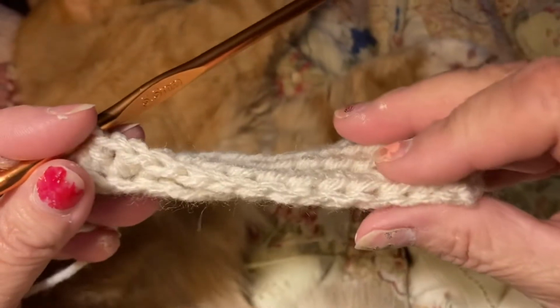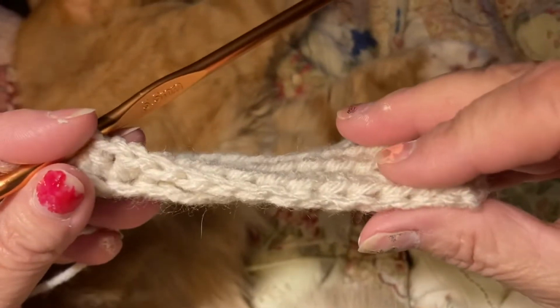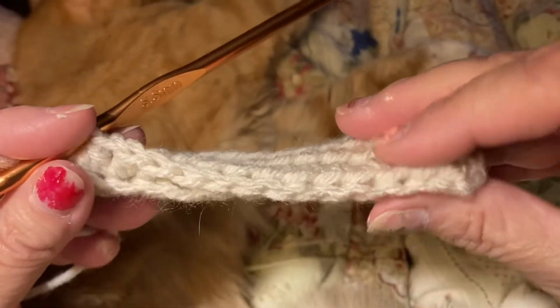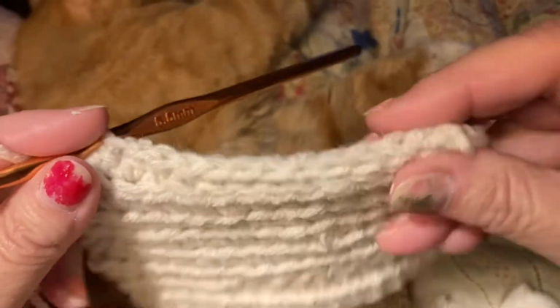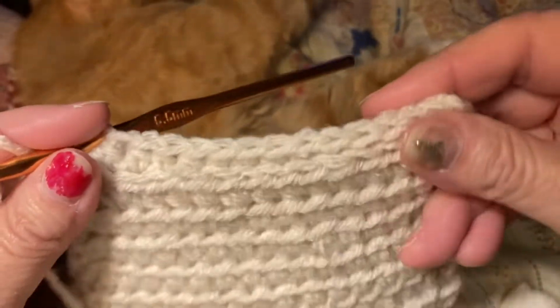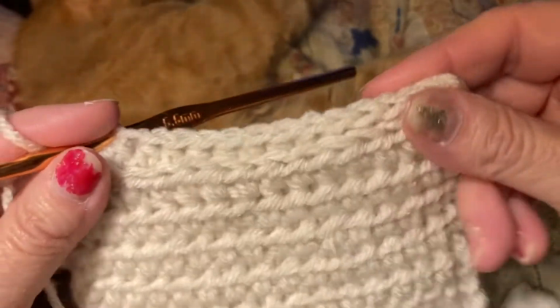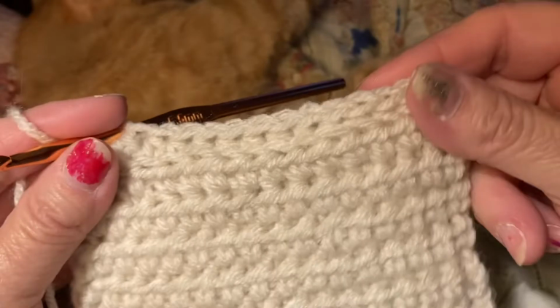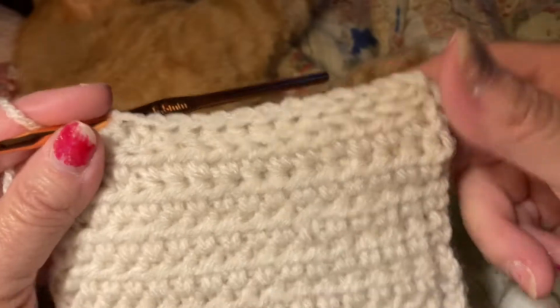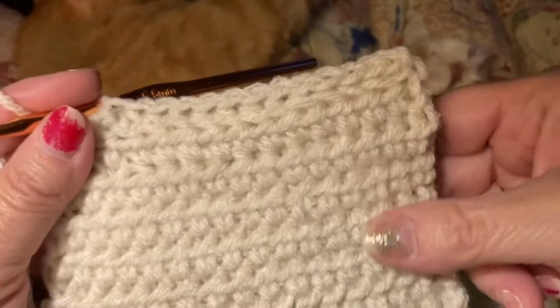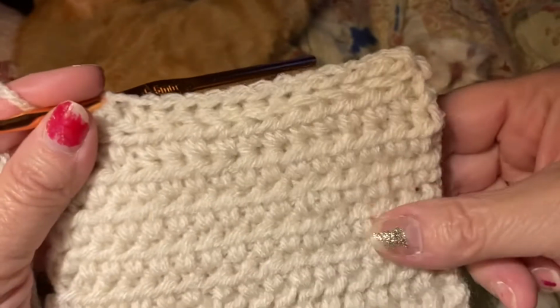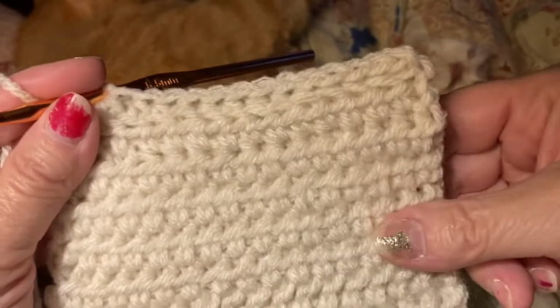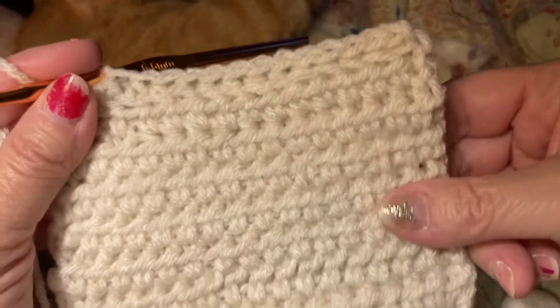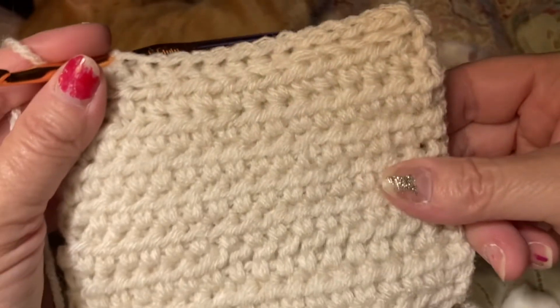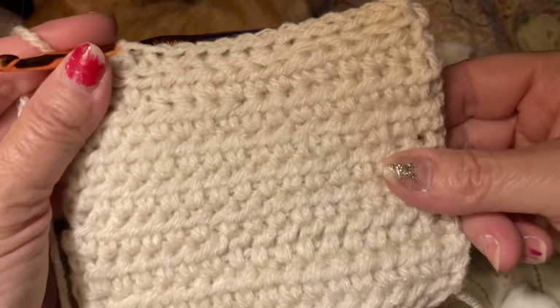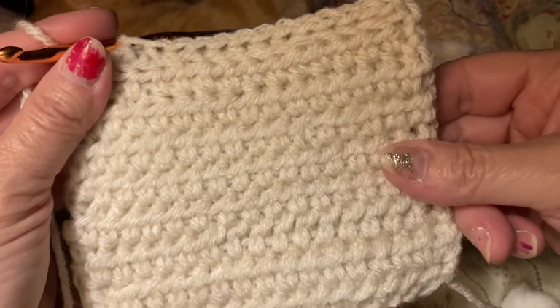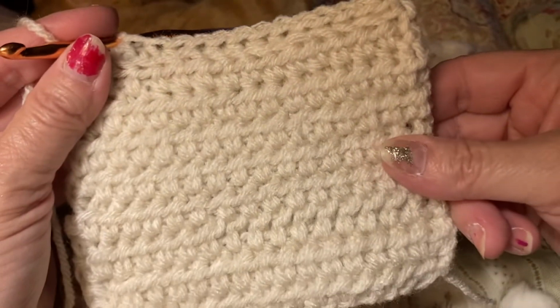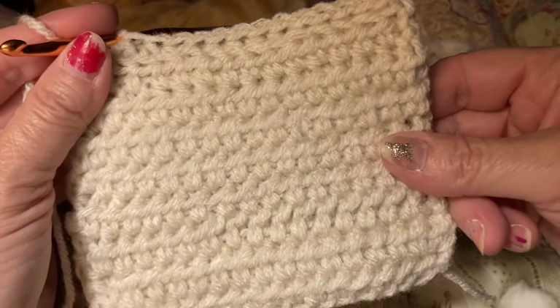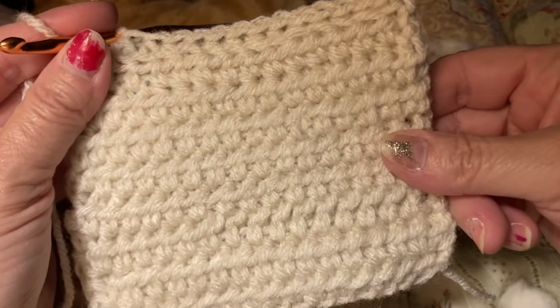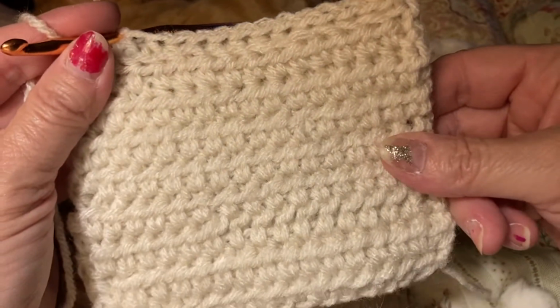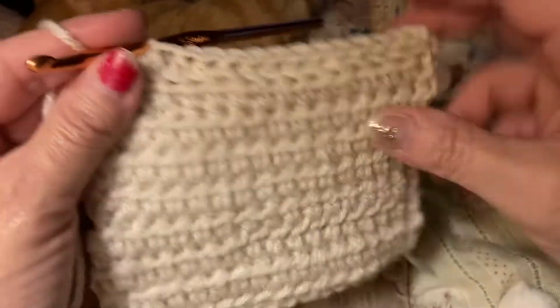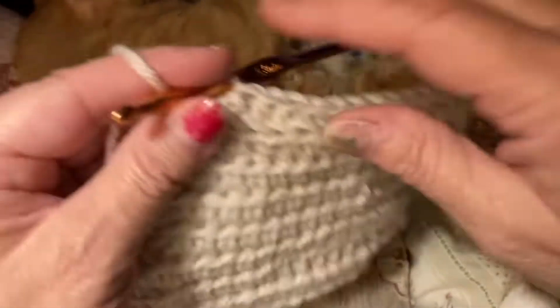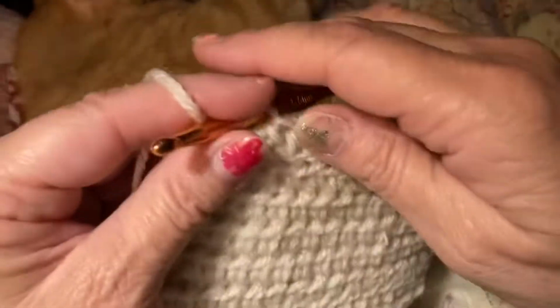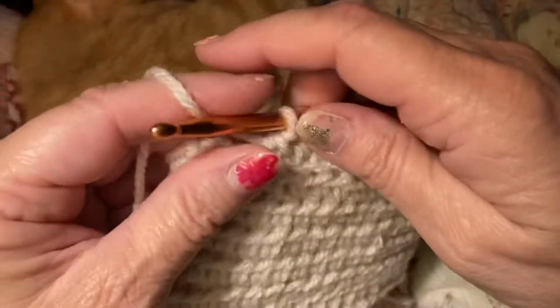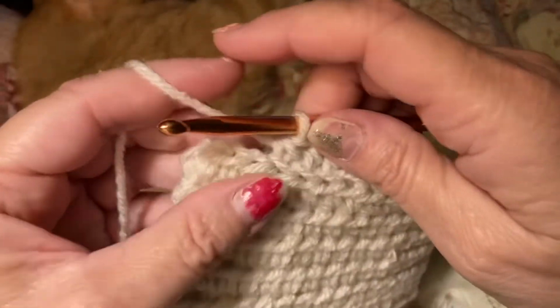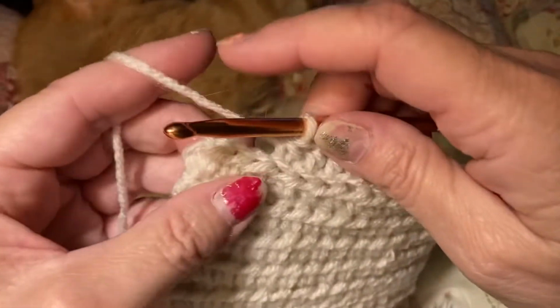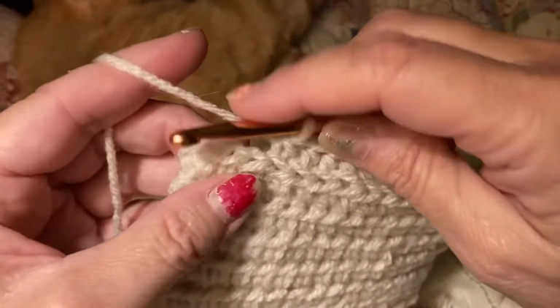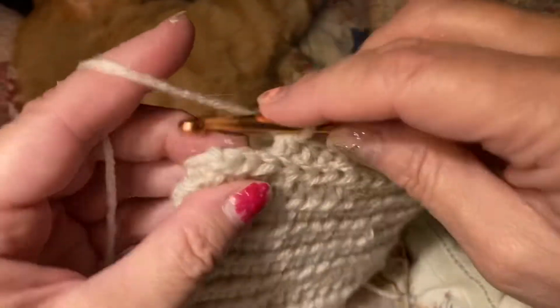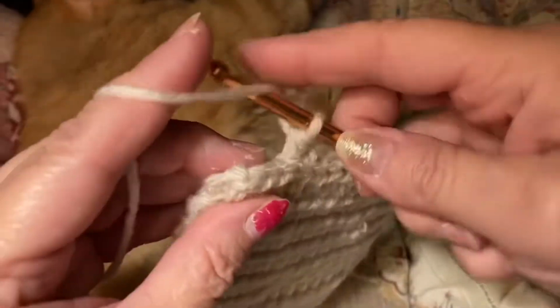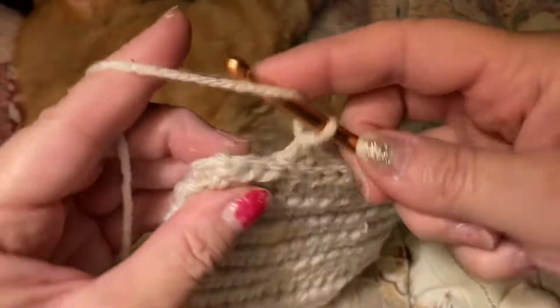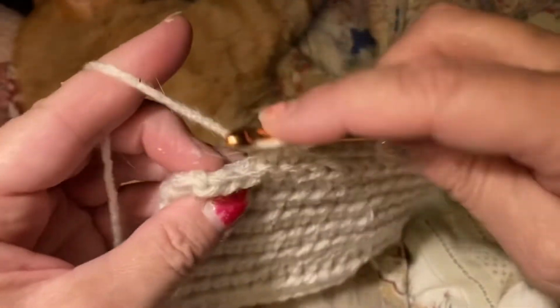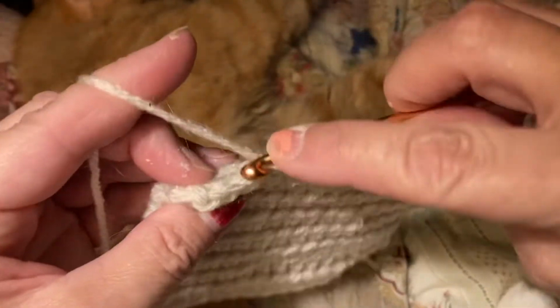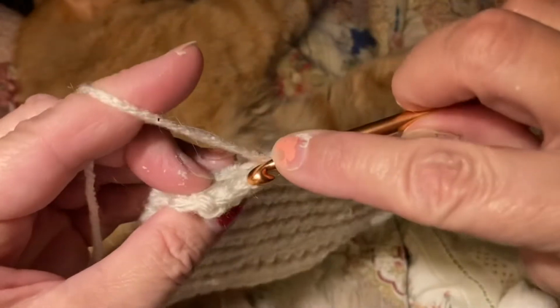Isn't it pretty? It is really making this nice and thick.